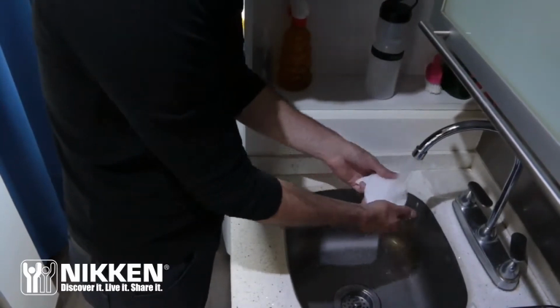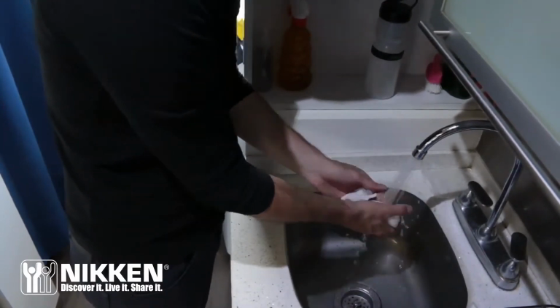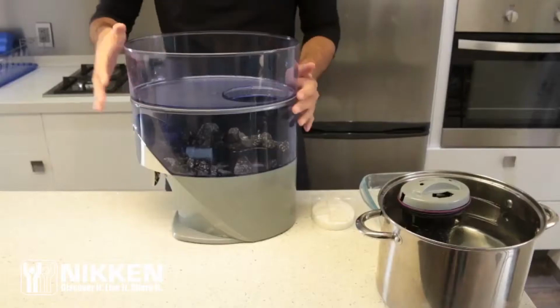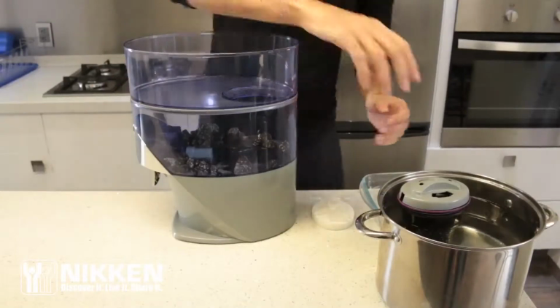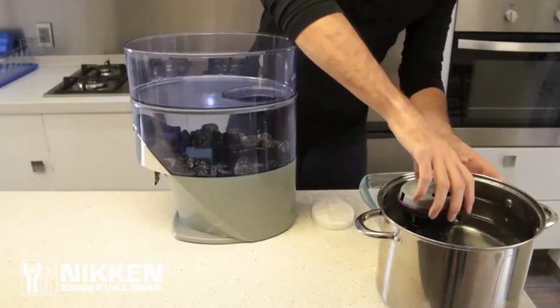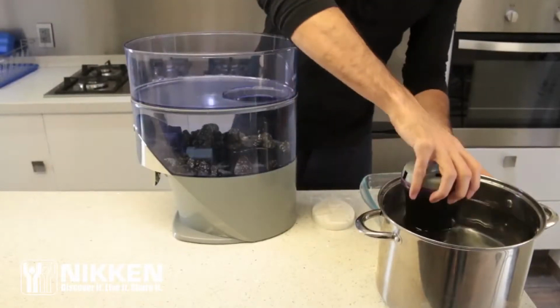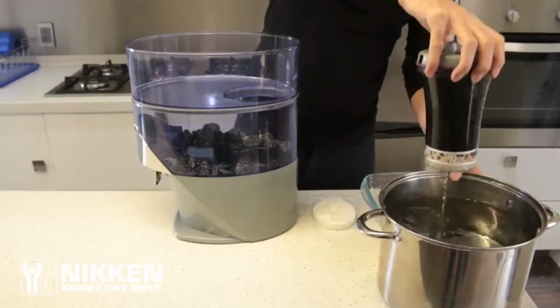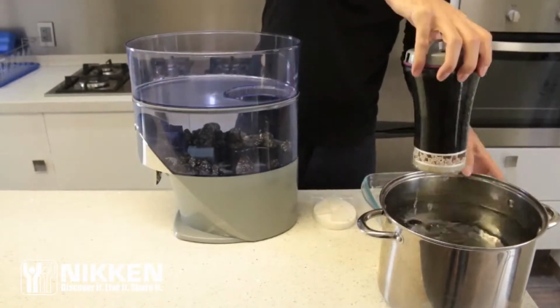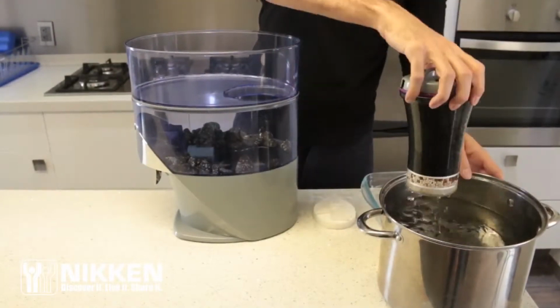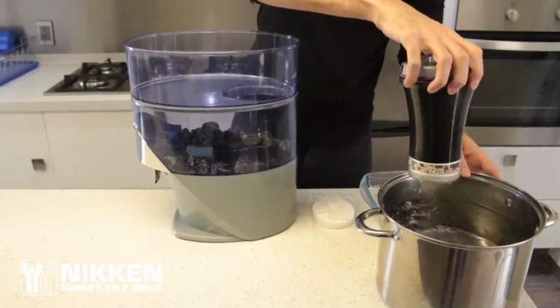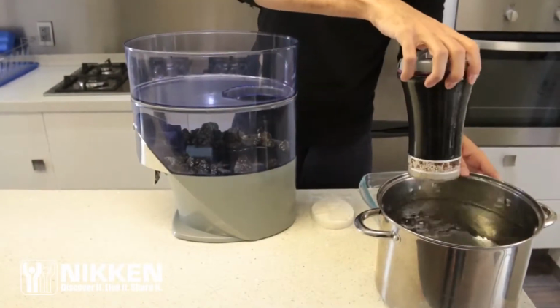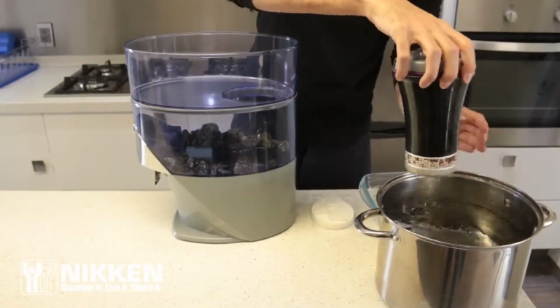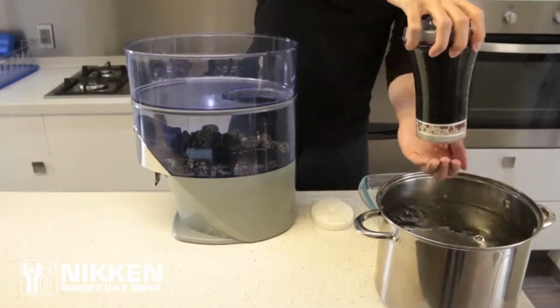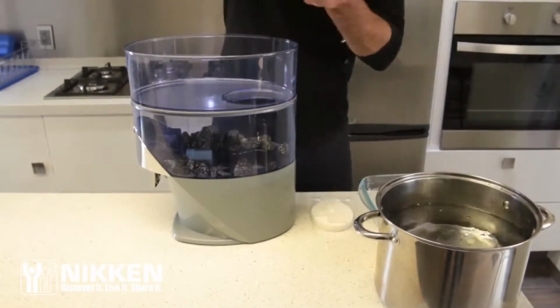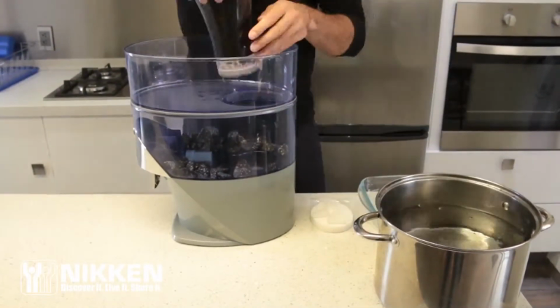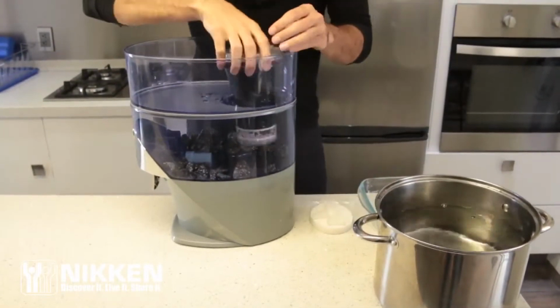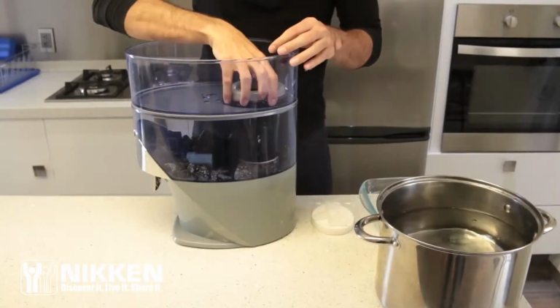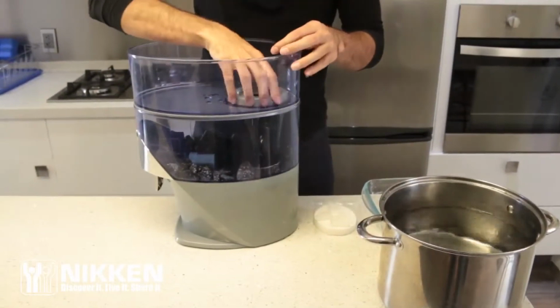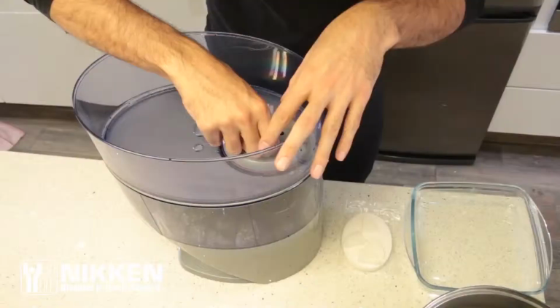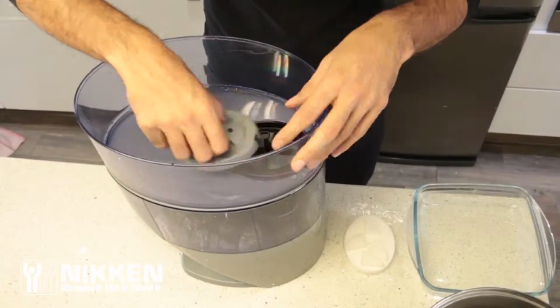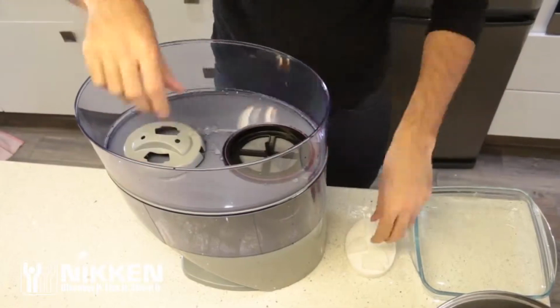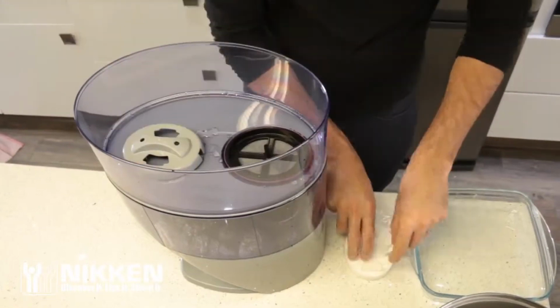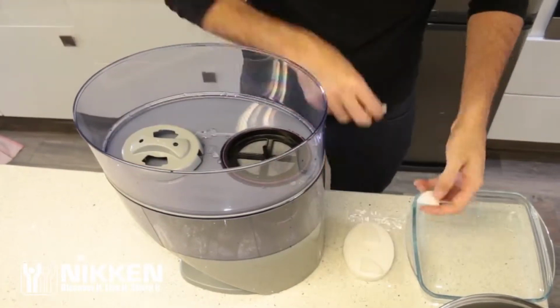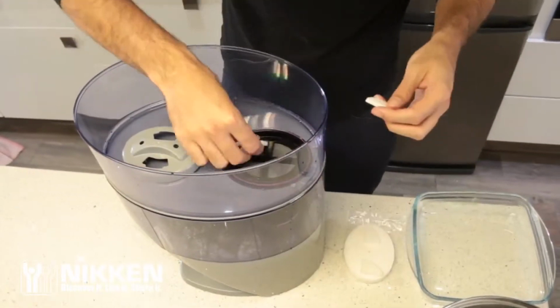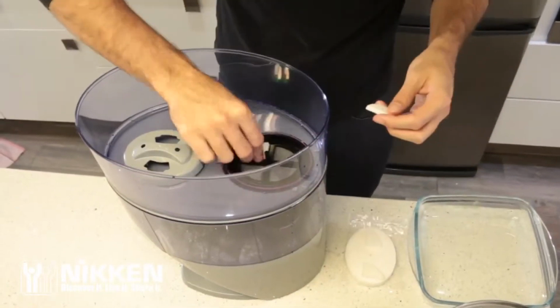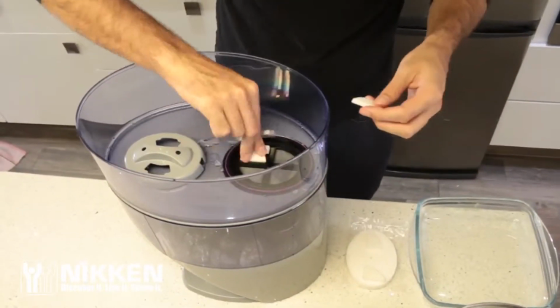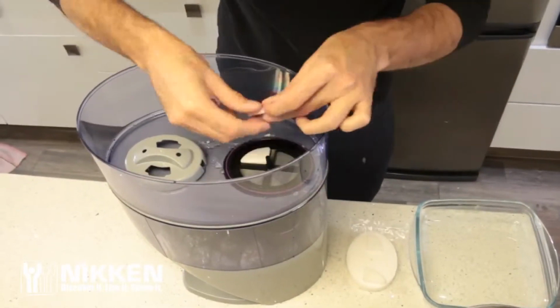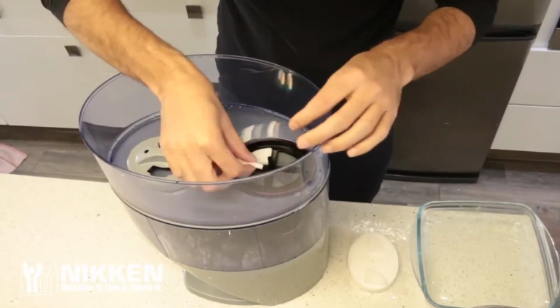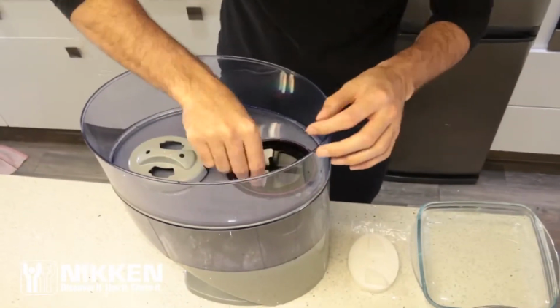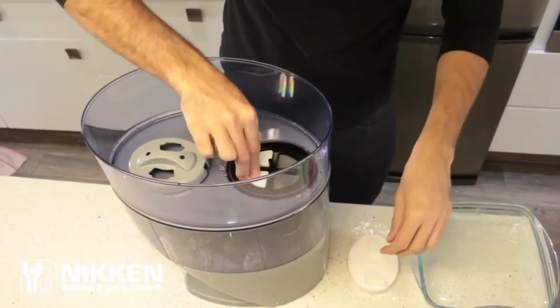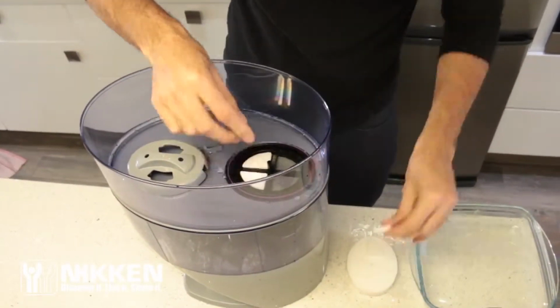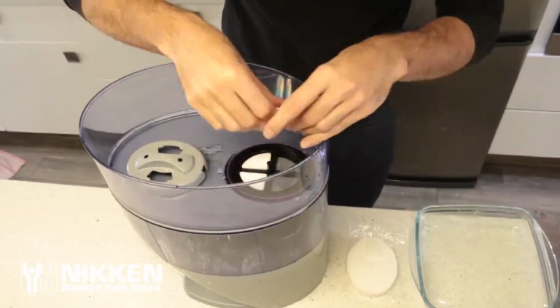After soaking is complete, reassemble the filter cartridge, pre-filter pads and top cap.